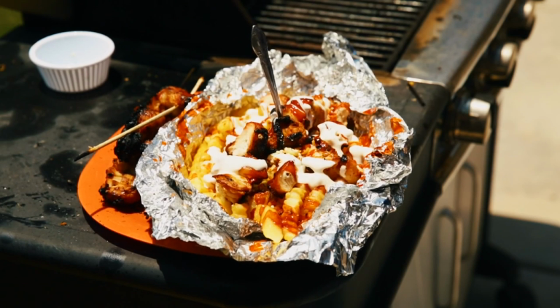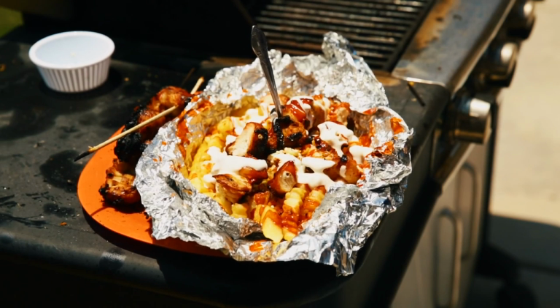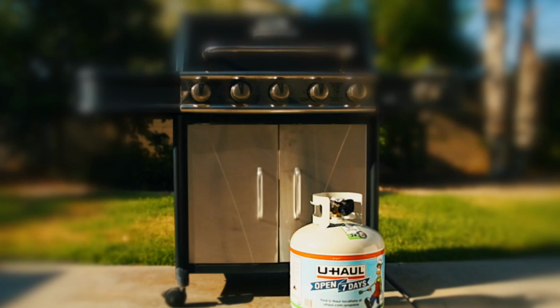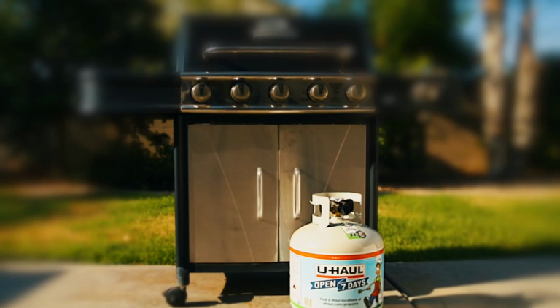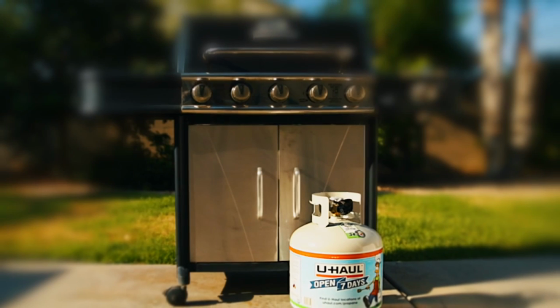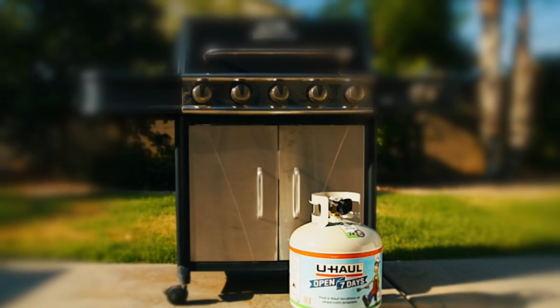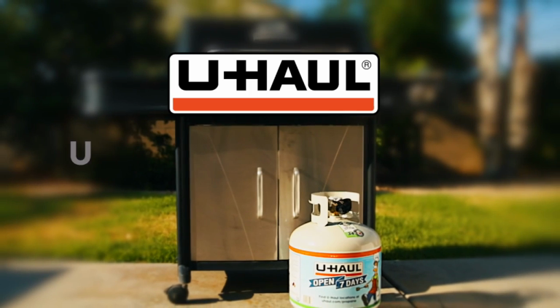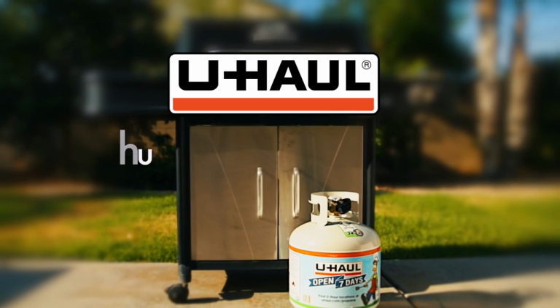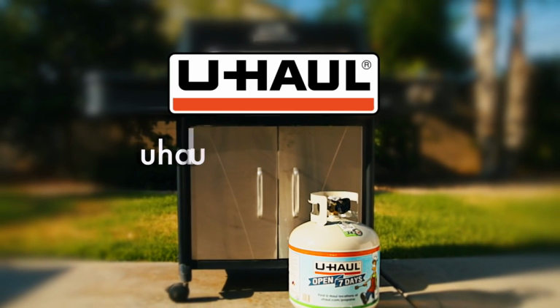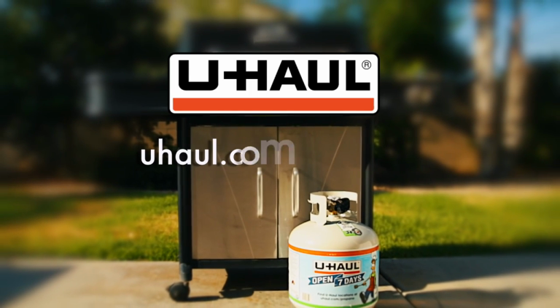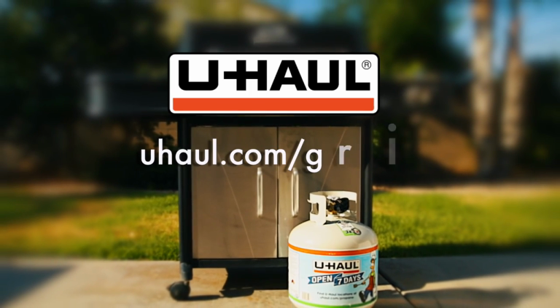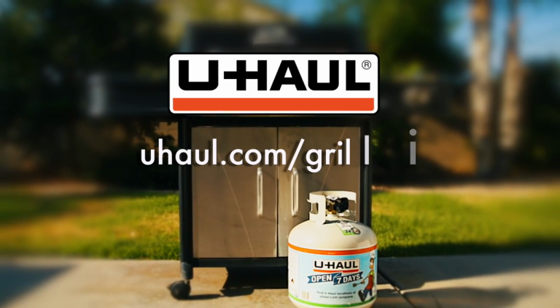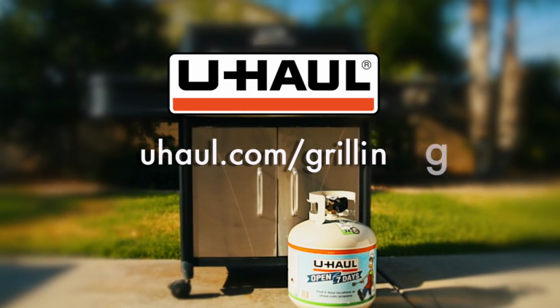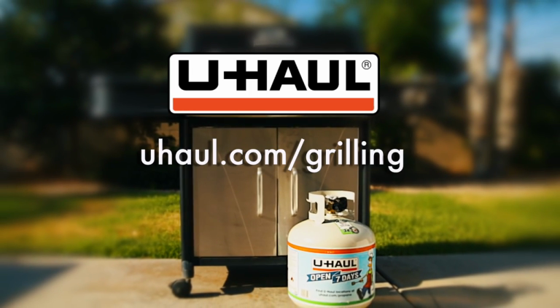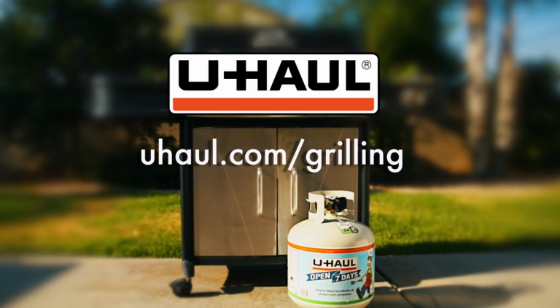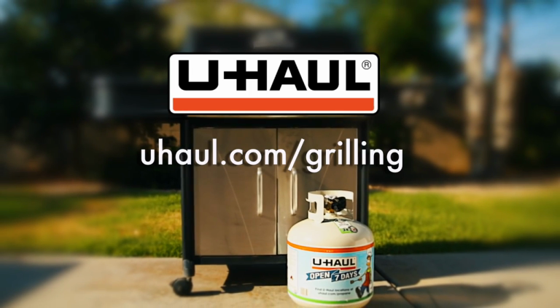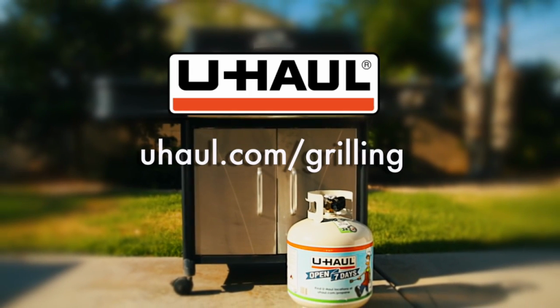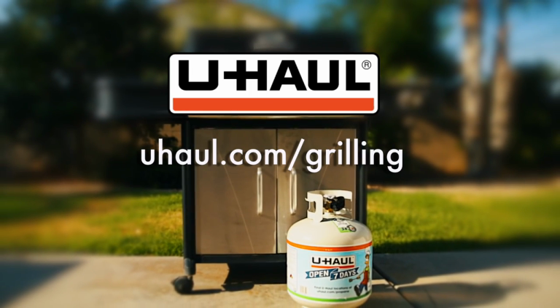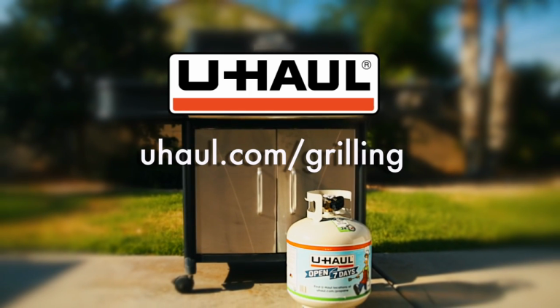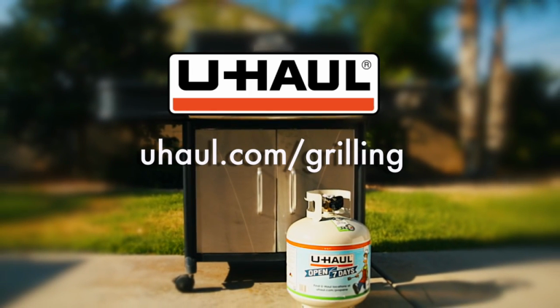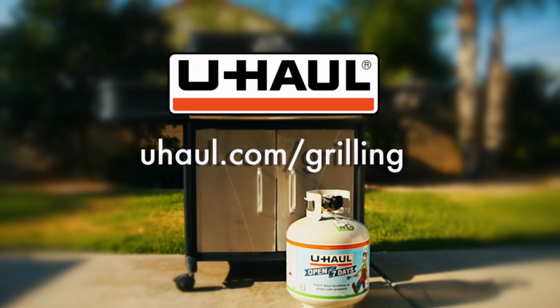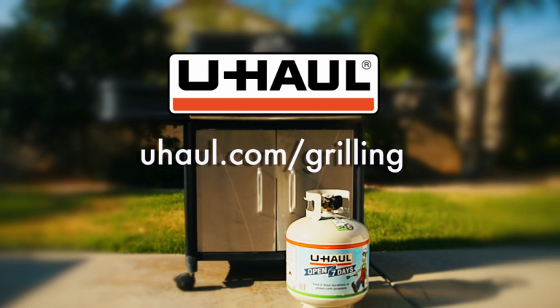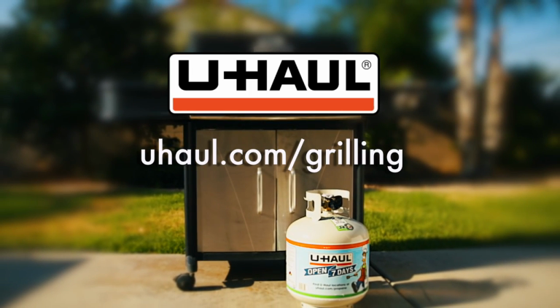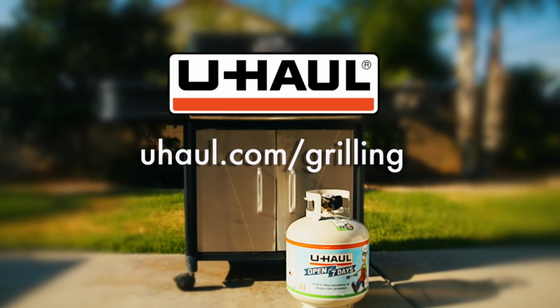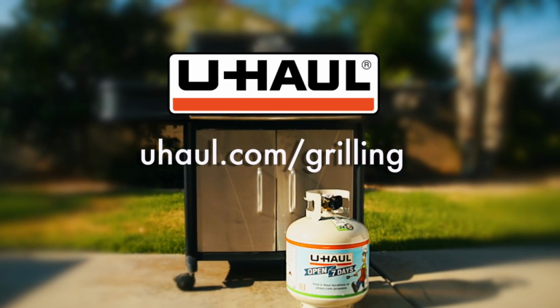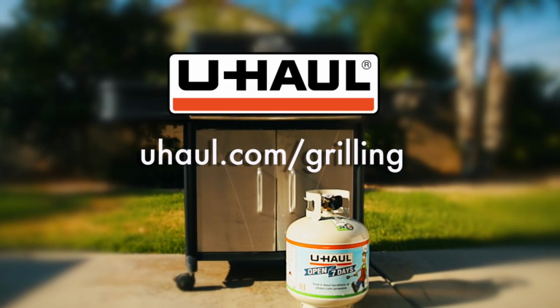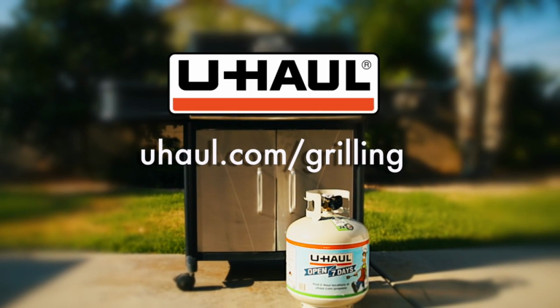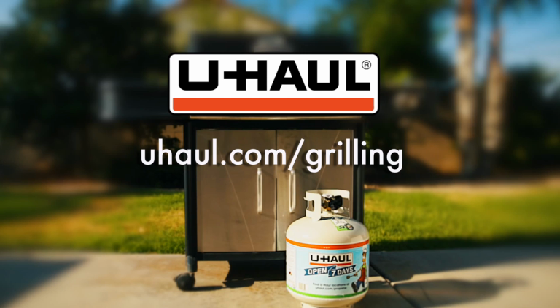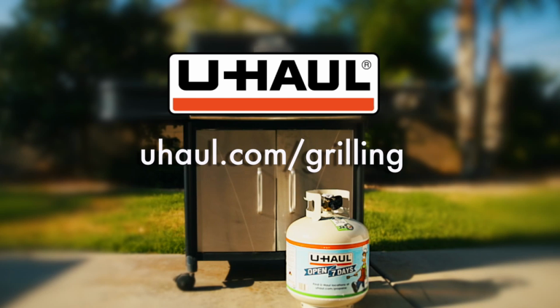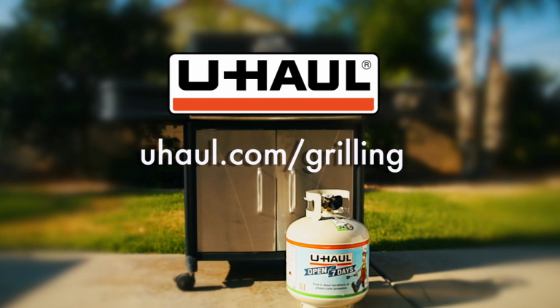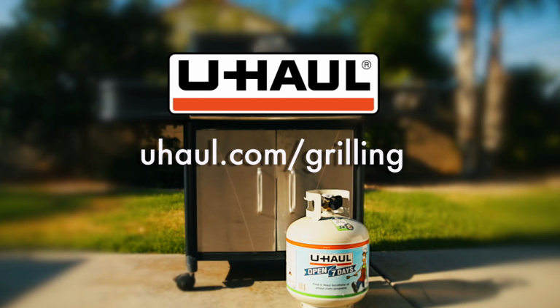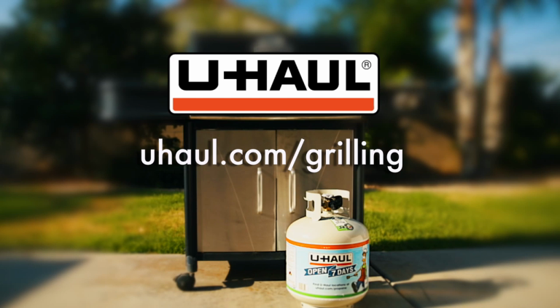For more tips, recipes, and accessories, visit uhaul.com/grilling.